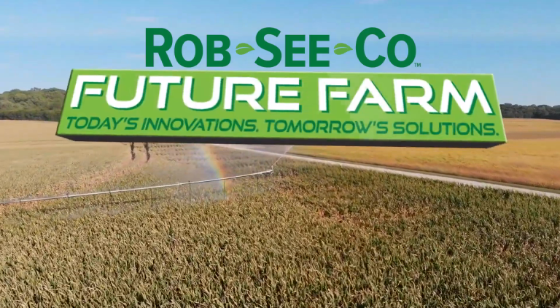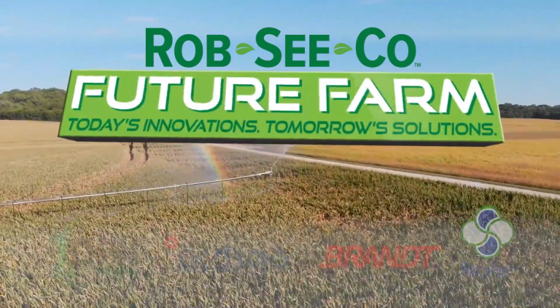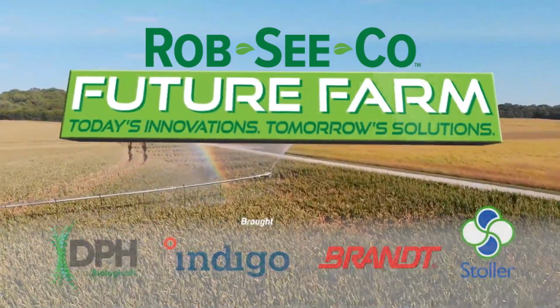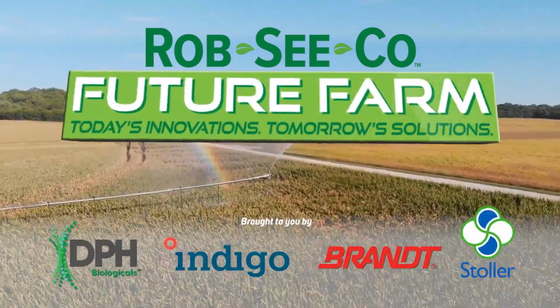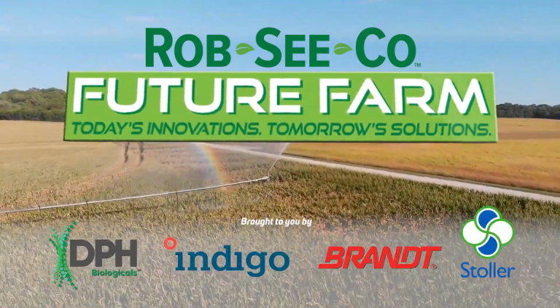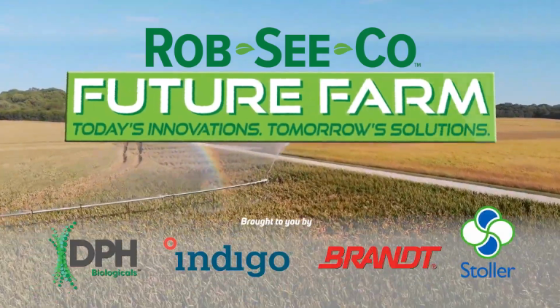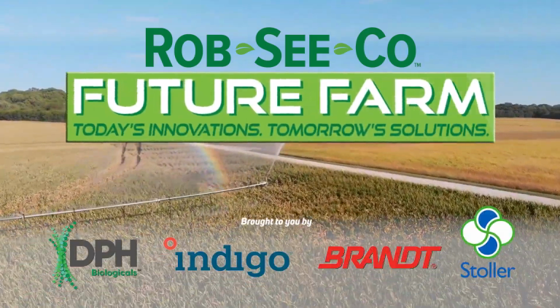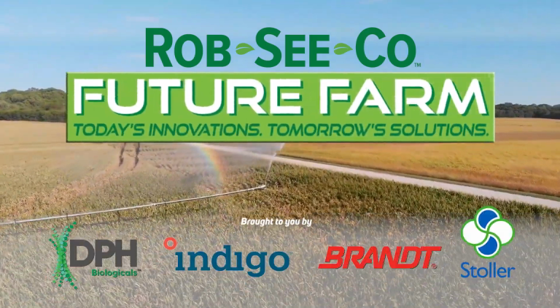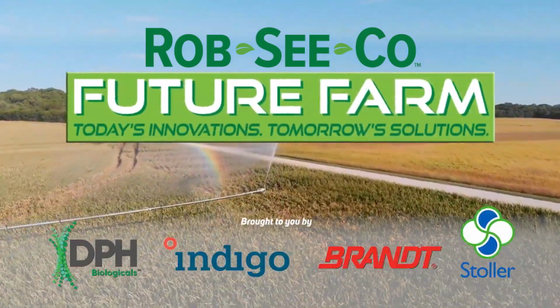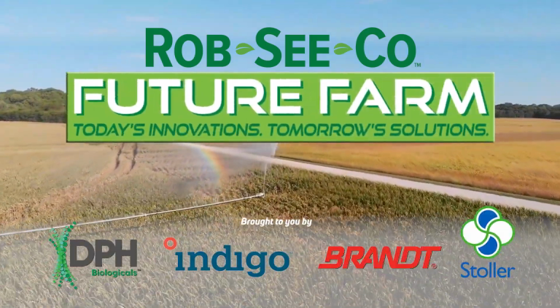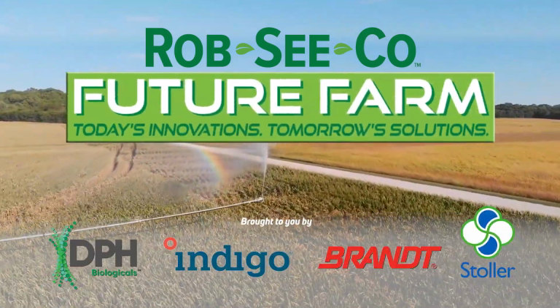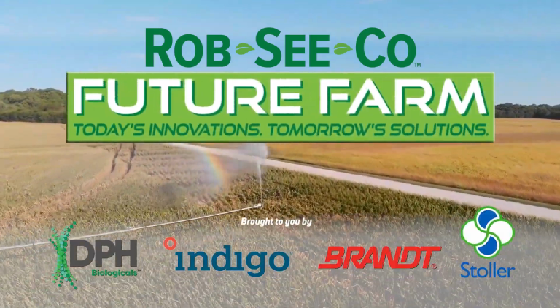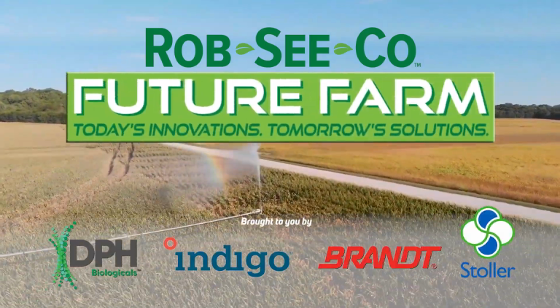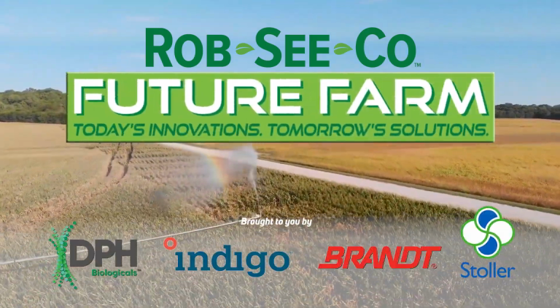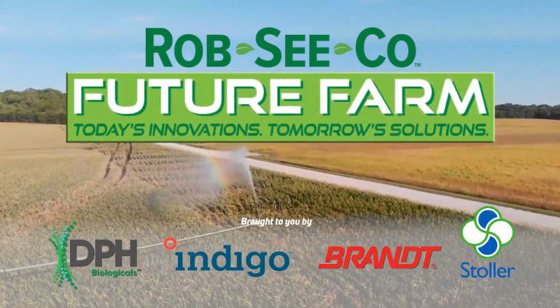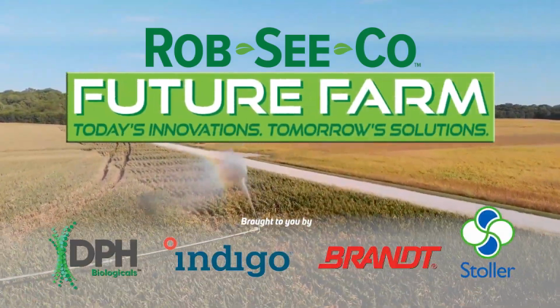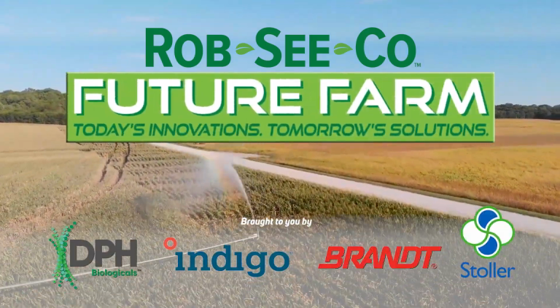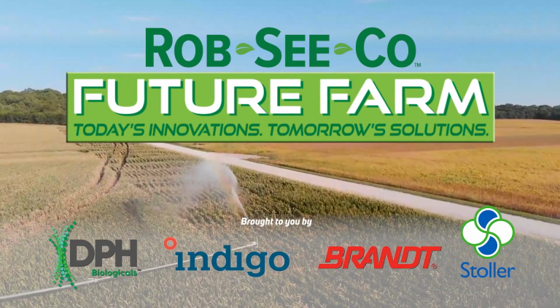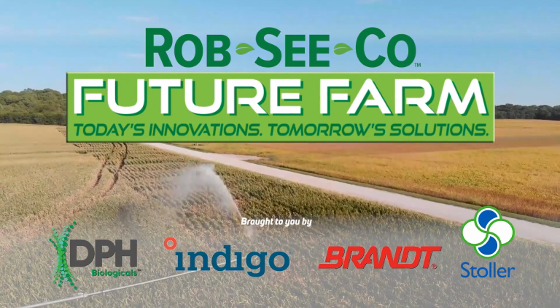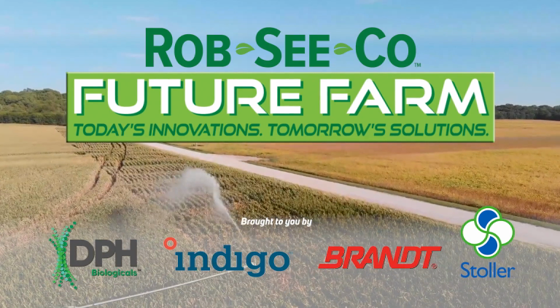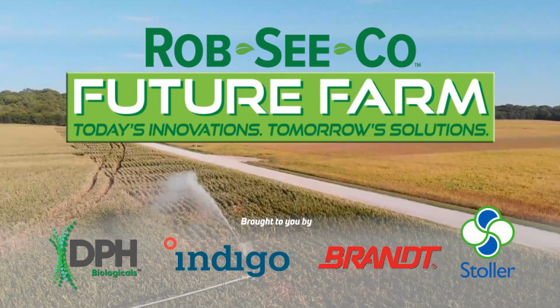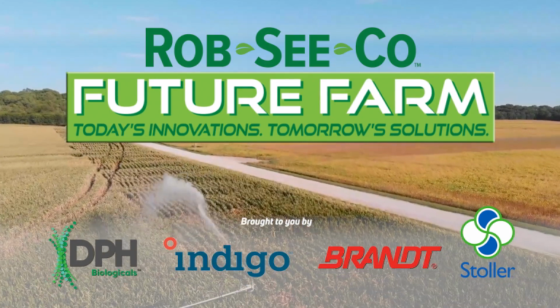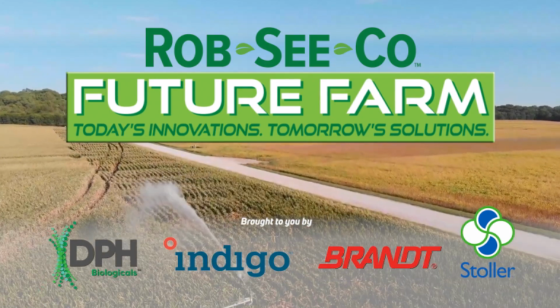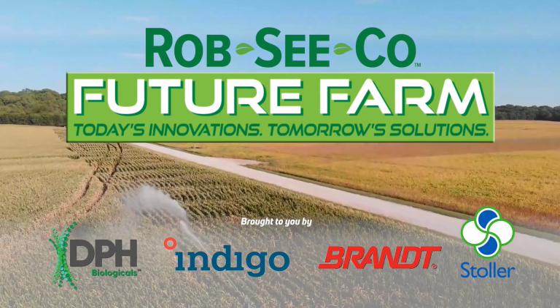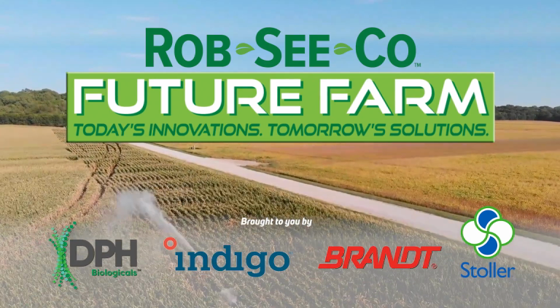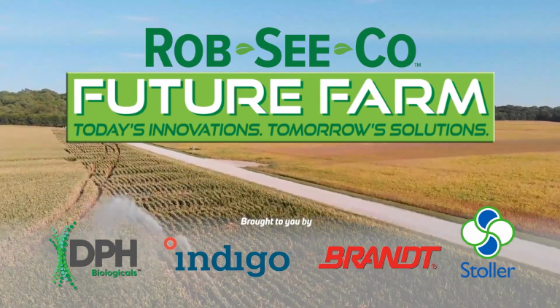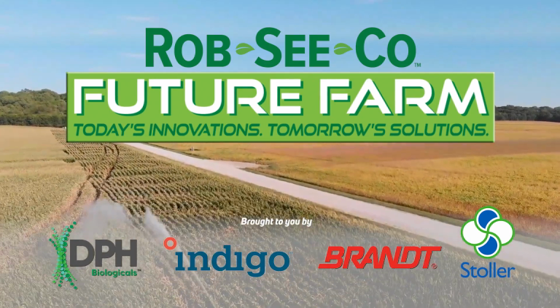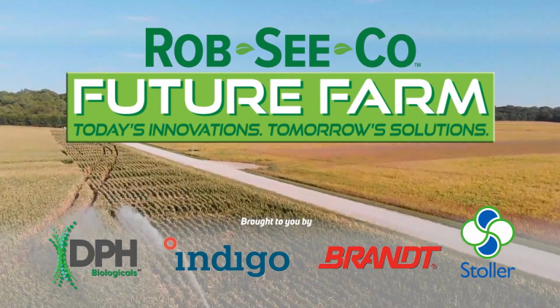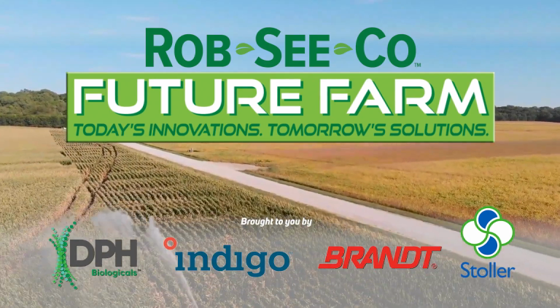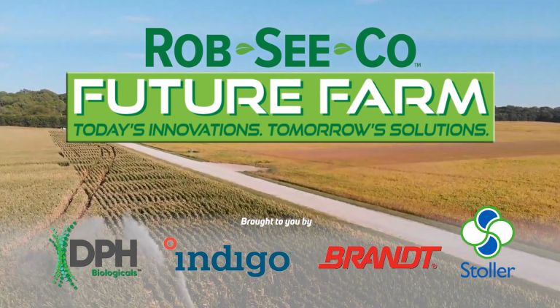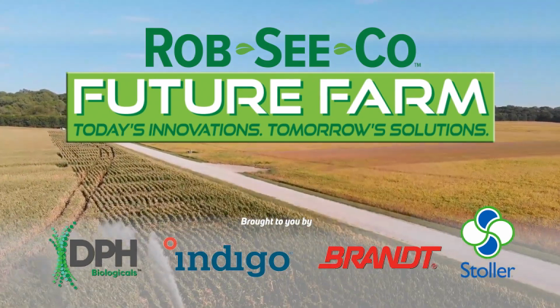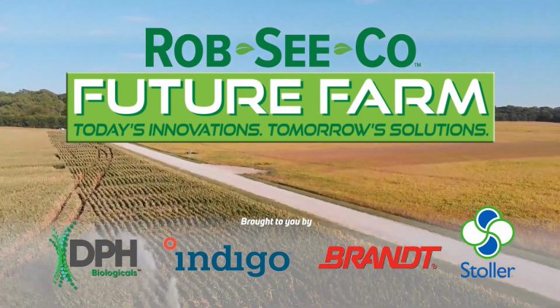Rob Seaco, Future Farm. Today's innovations, tomorrow's solutions.